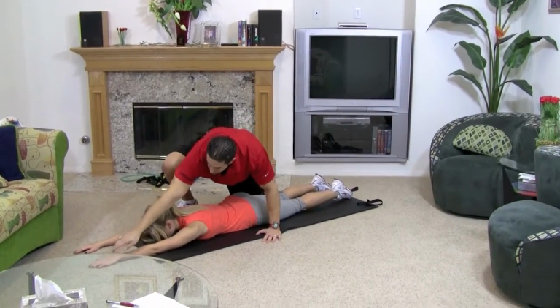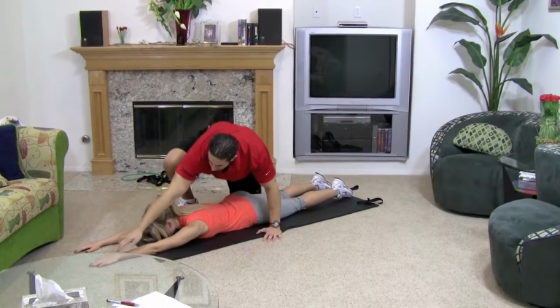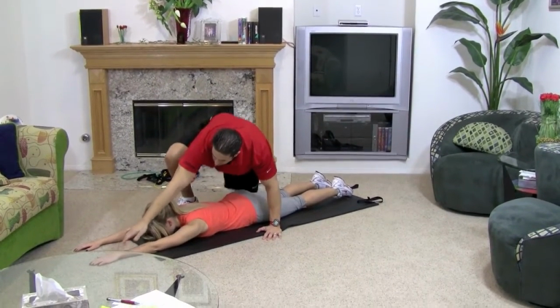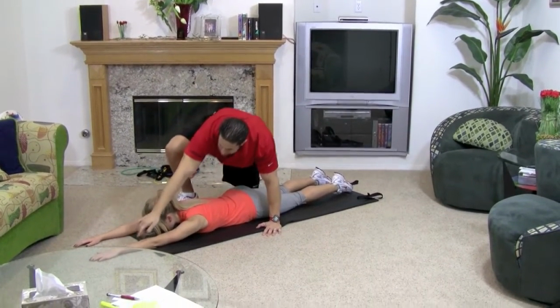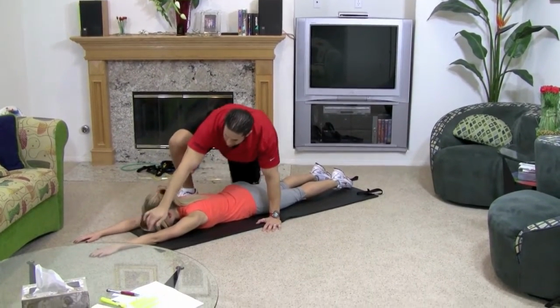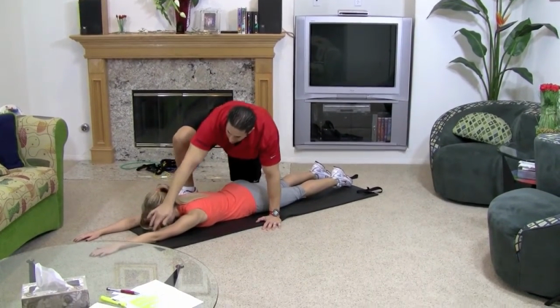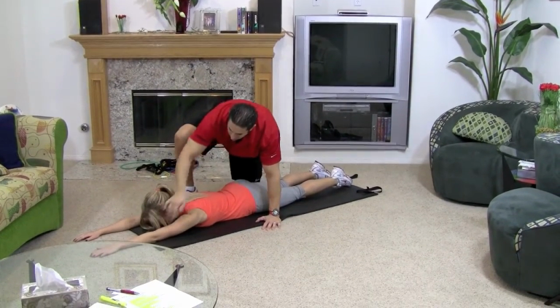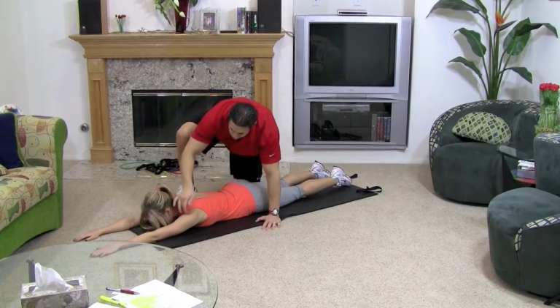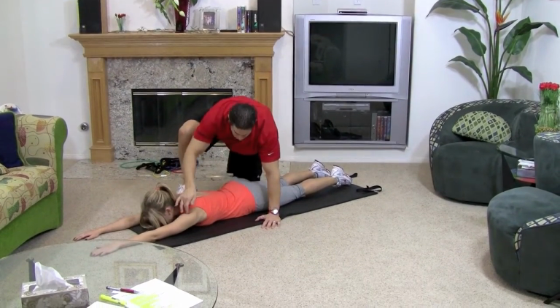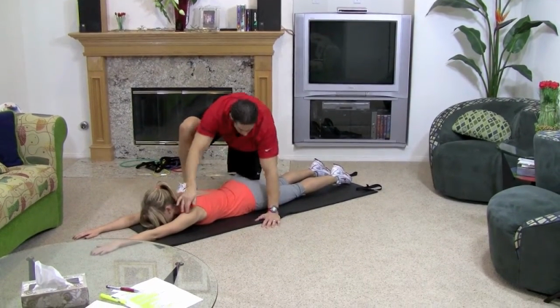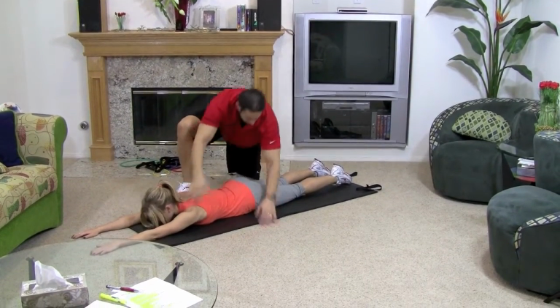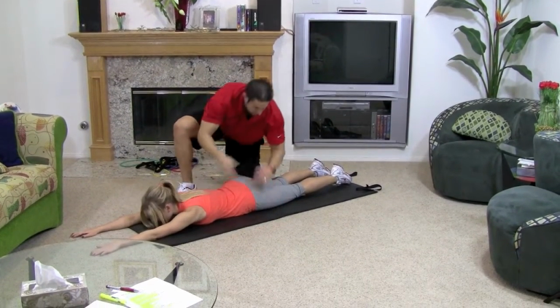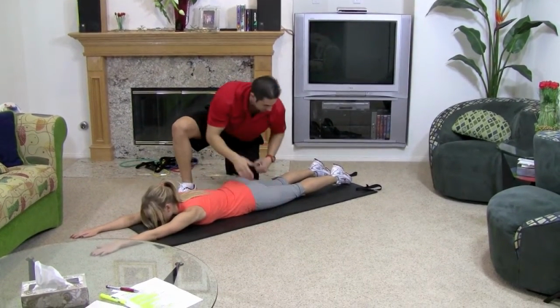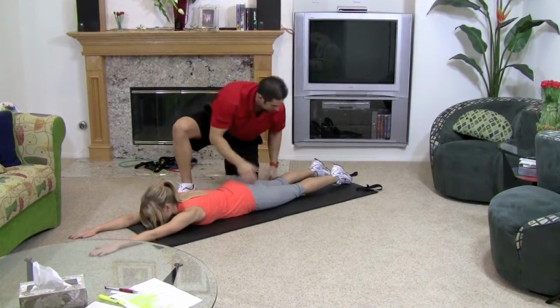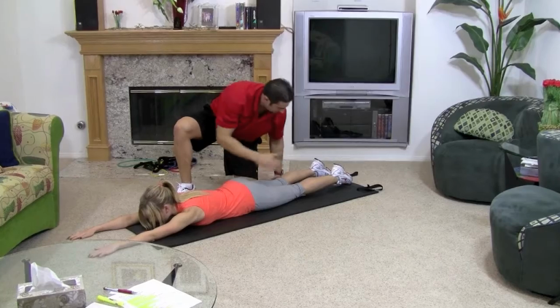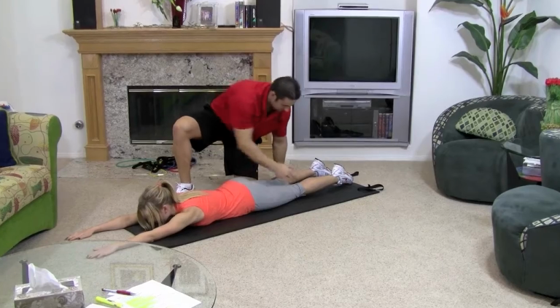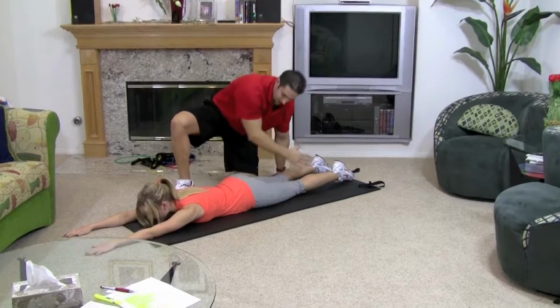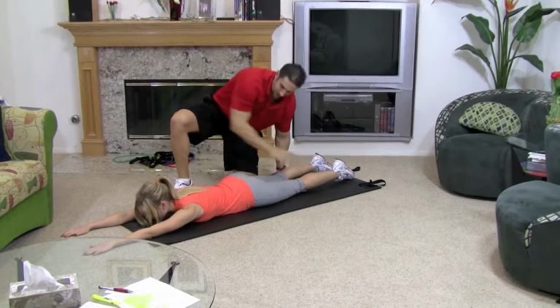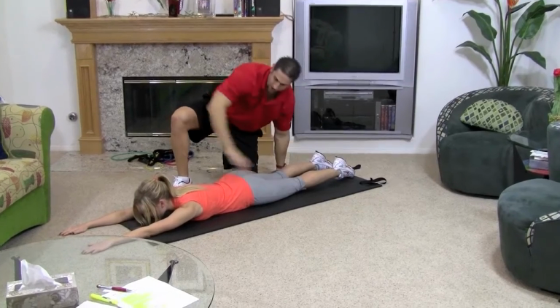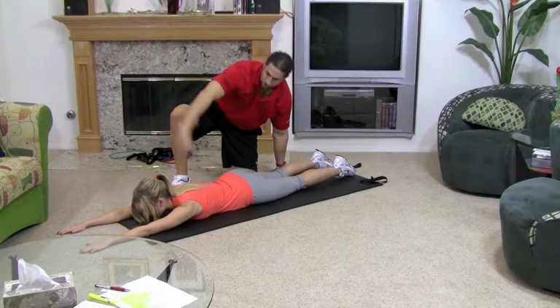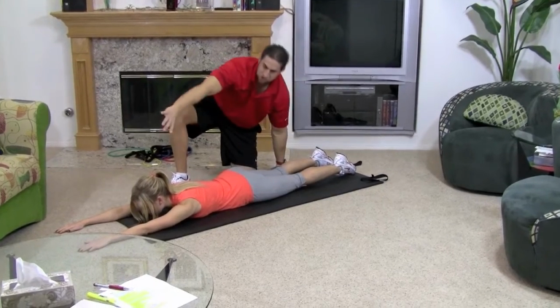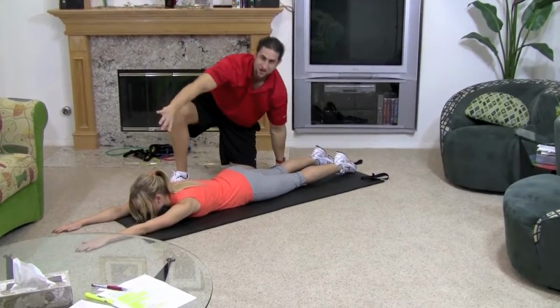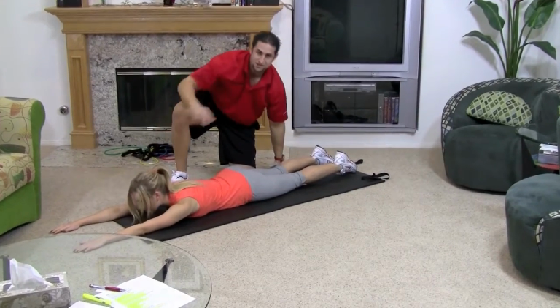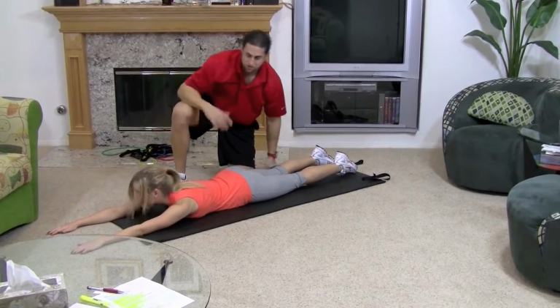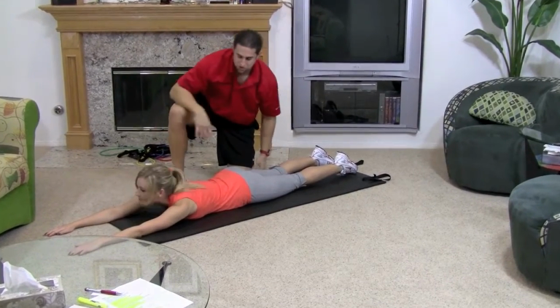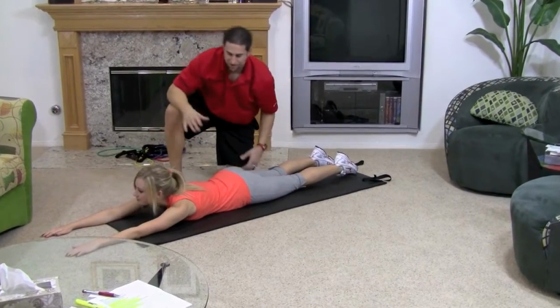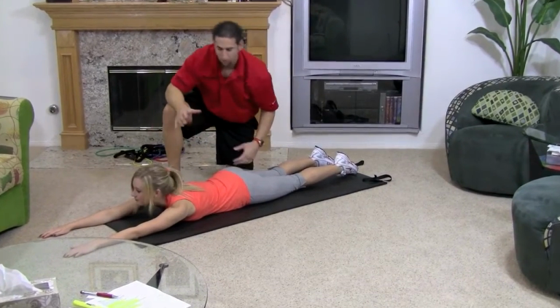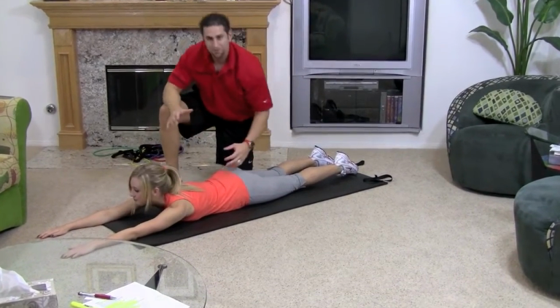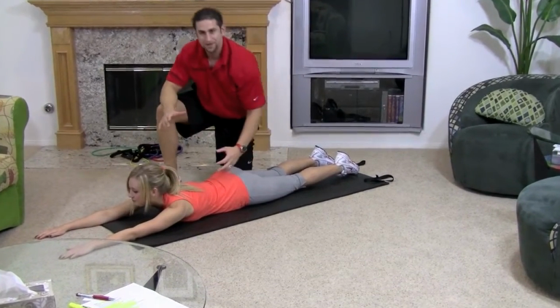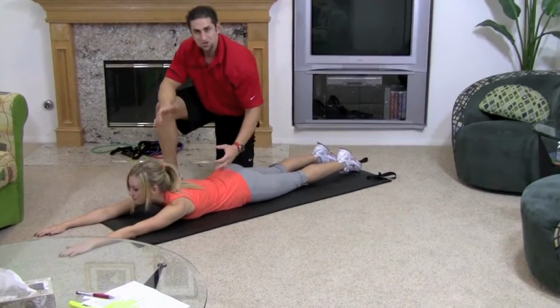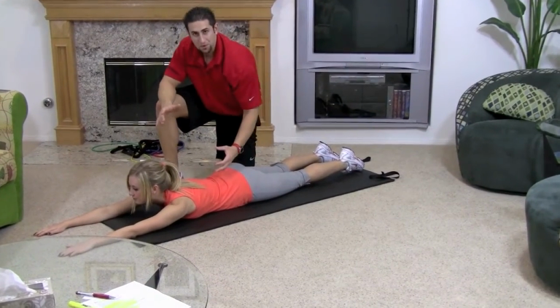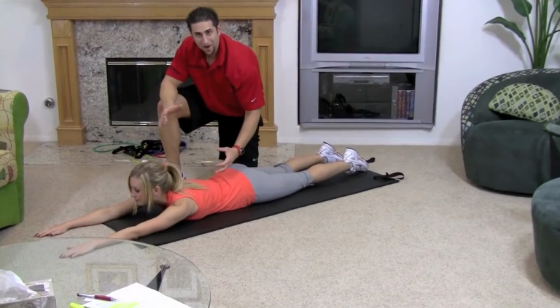So look: wrist, elbows, shoulders, hip, knee, ankle. She's nice and straight.